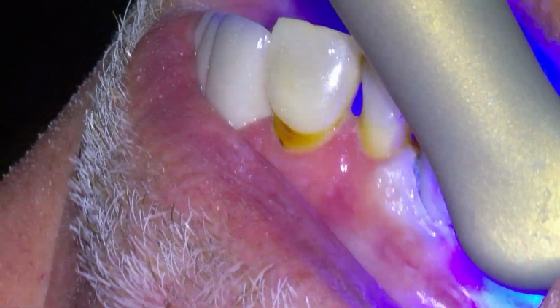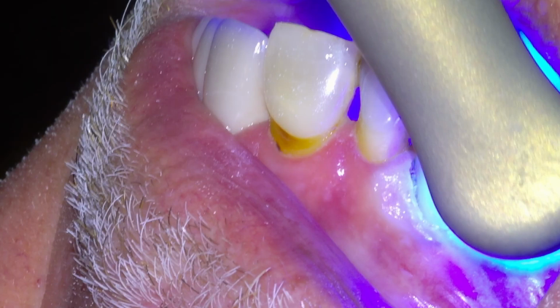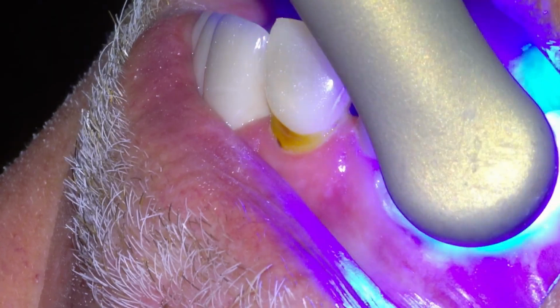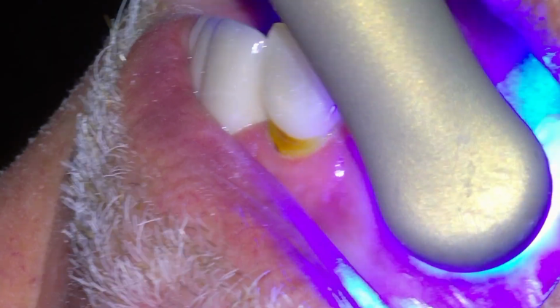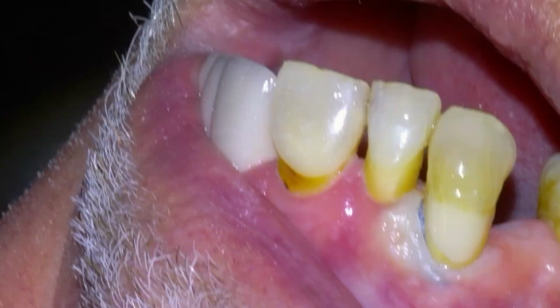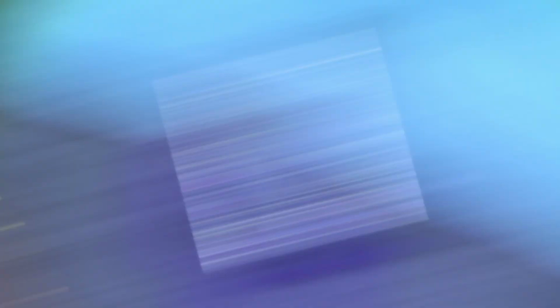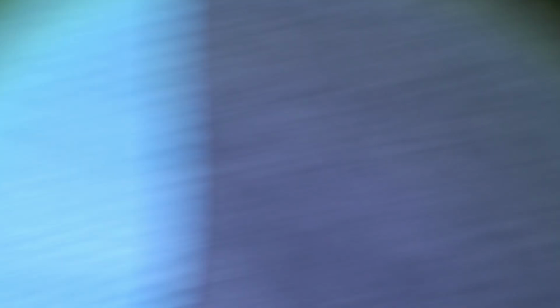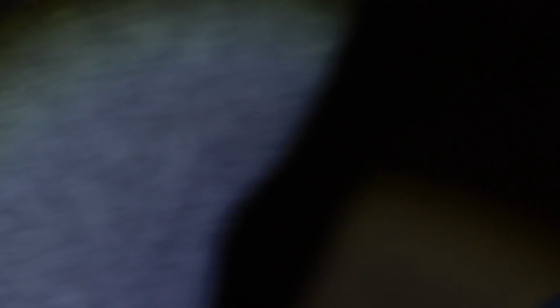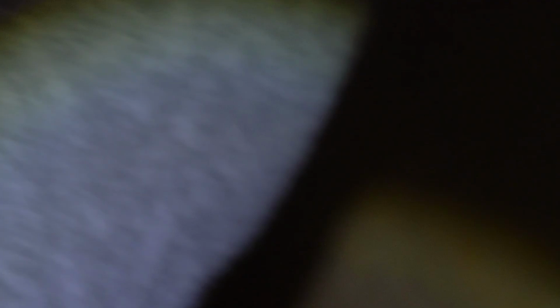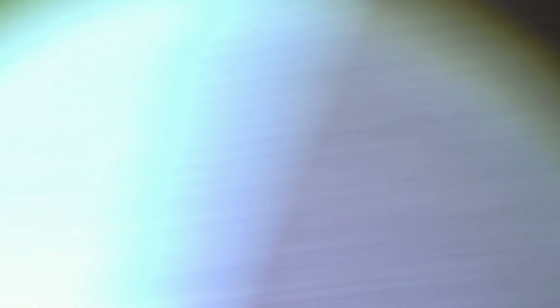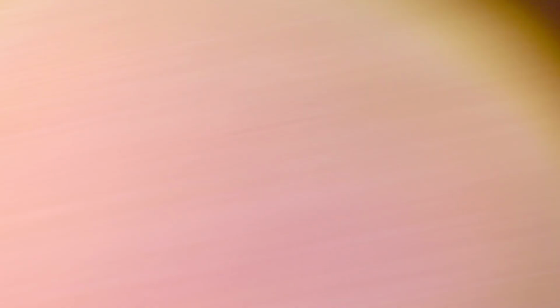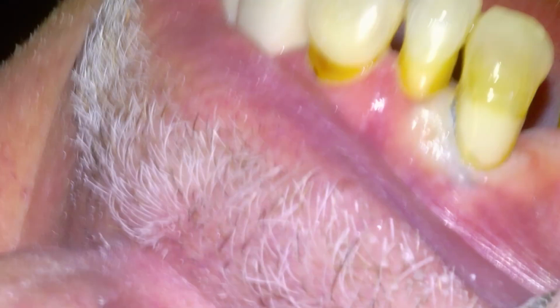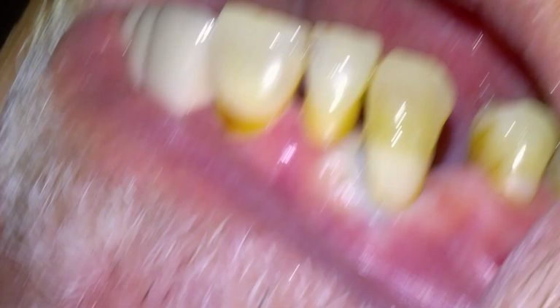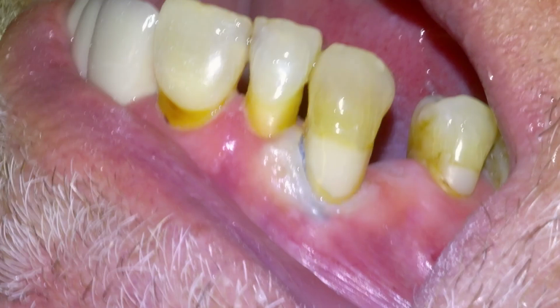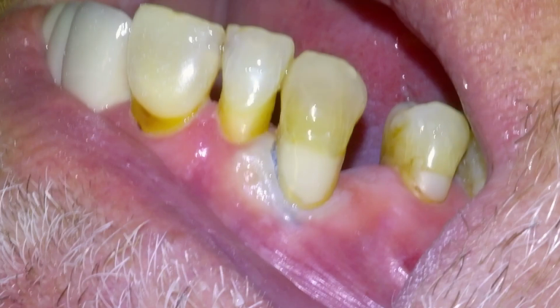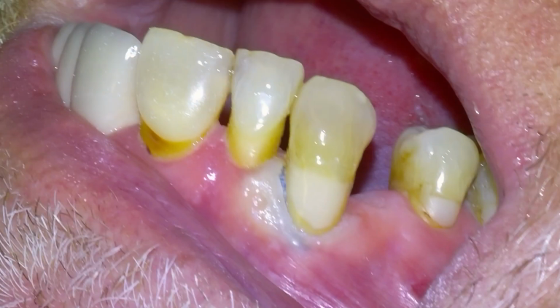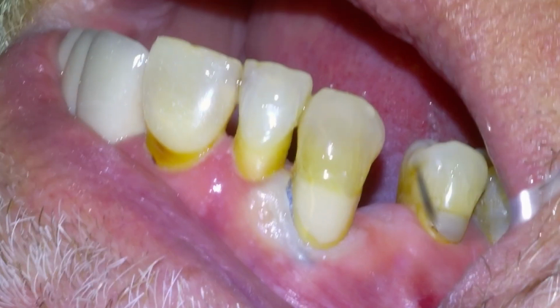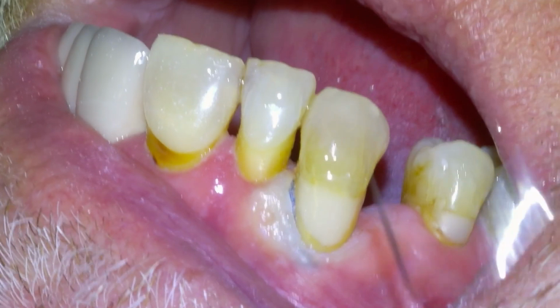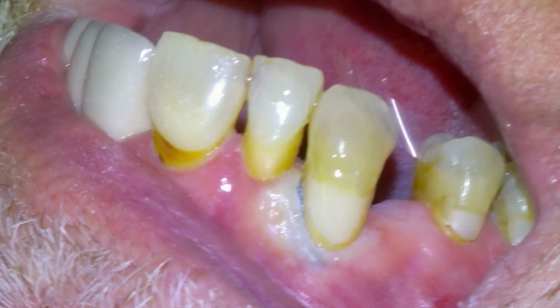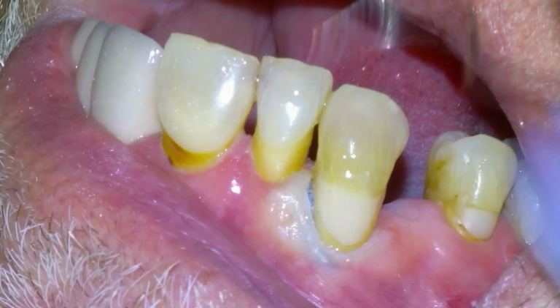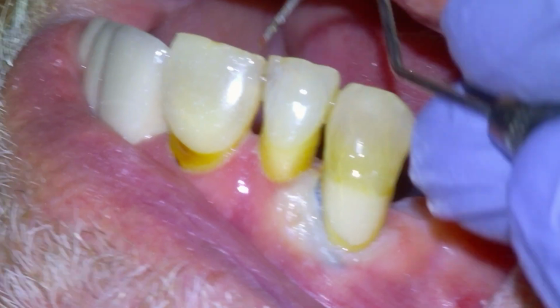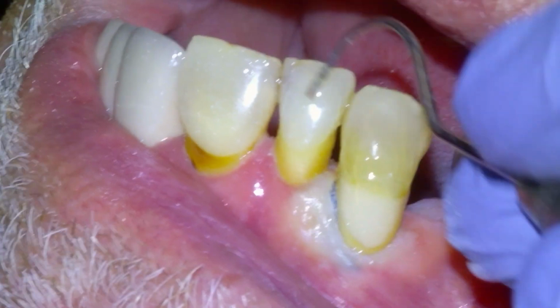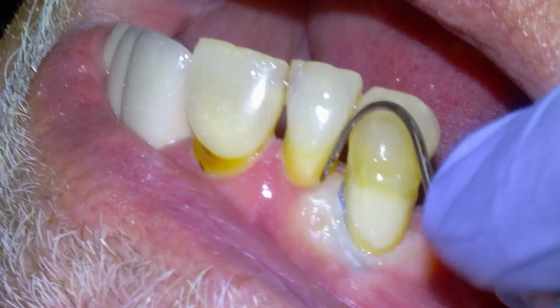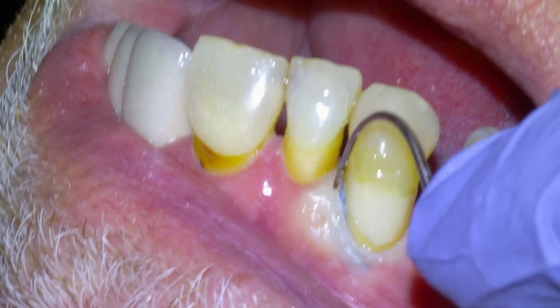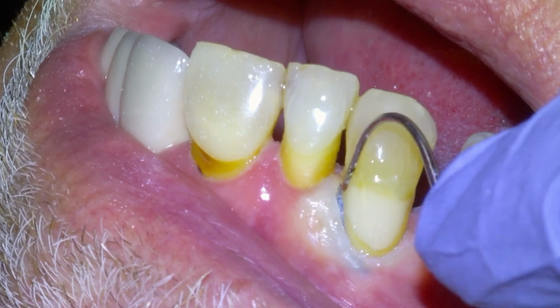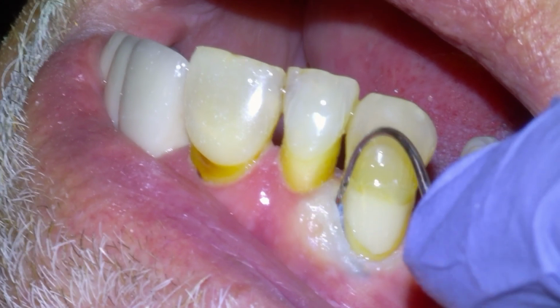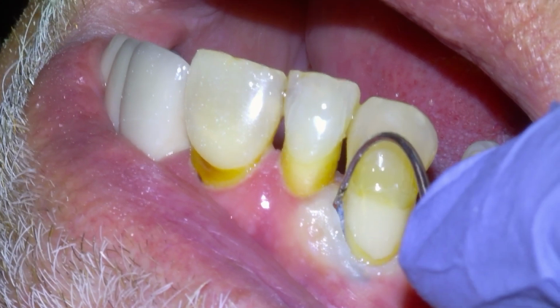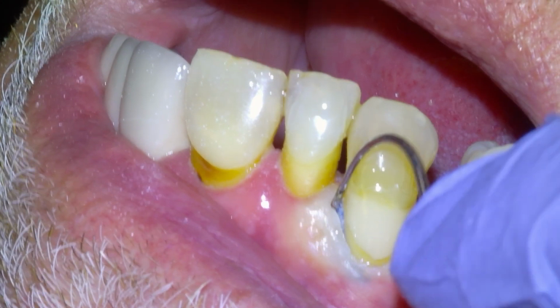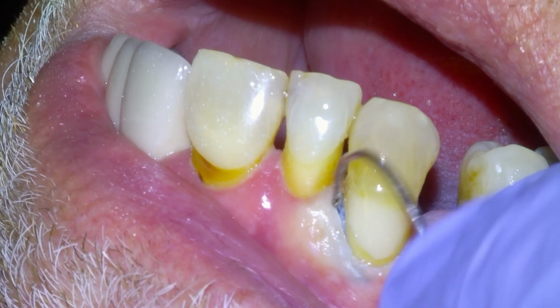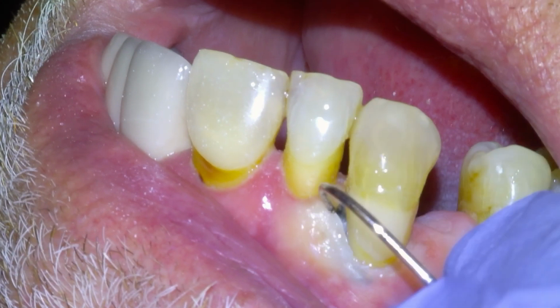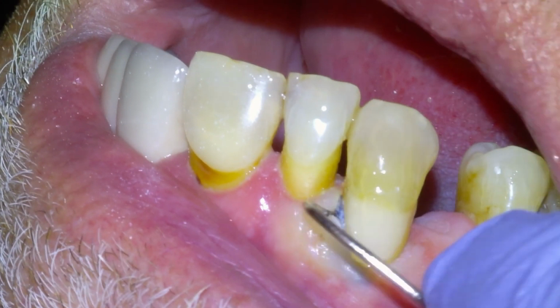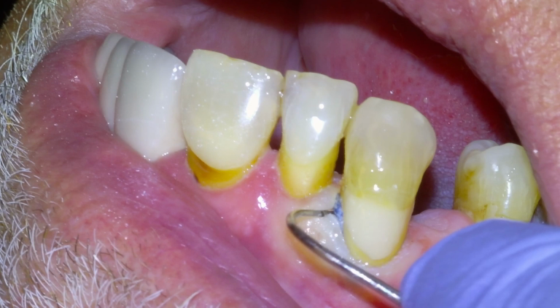Once we're back down on the natural tooth margin, we're going to rinse the filling, dry it off the surface, and then apply a coating agent — this is Equia Coat — and light cure that. That finishes the filling. We're going to get started with the root canal and remove the cord from the sulcus.